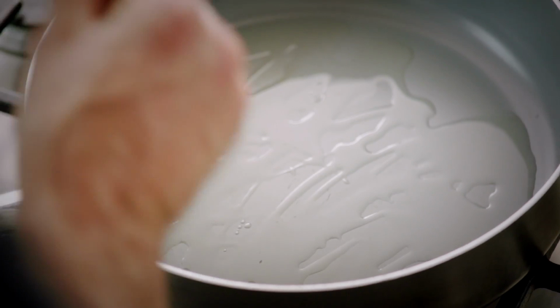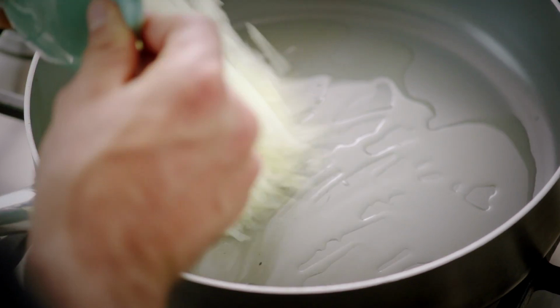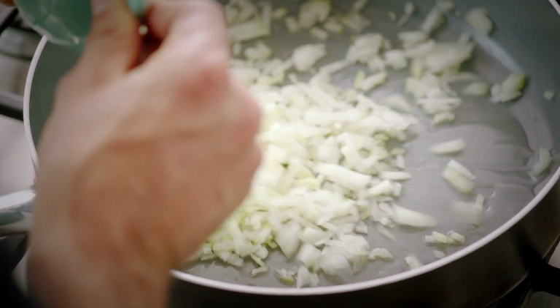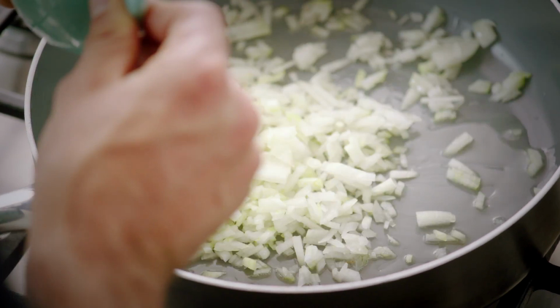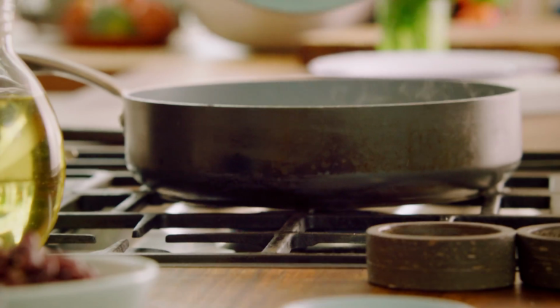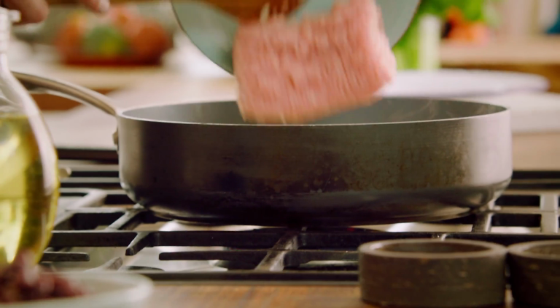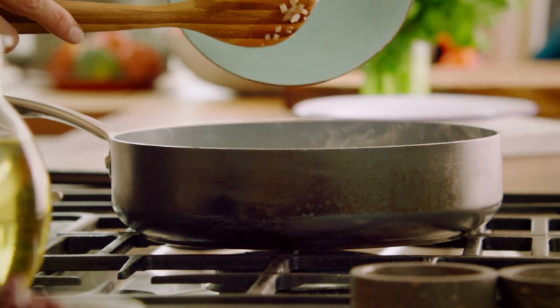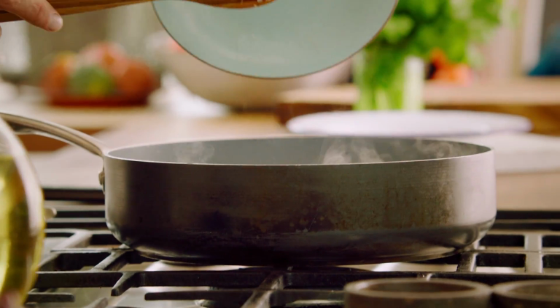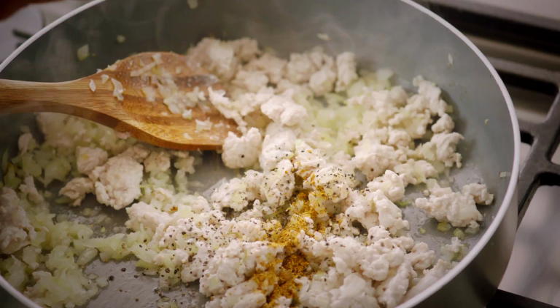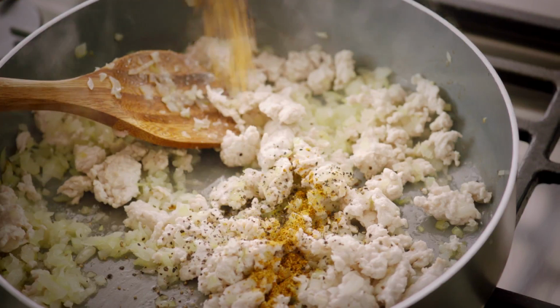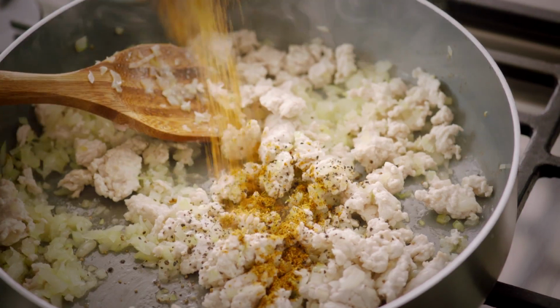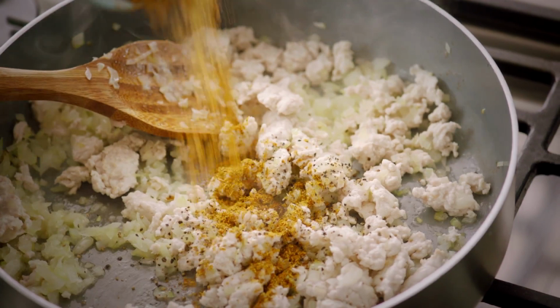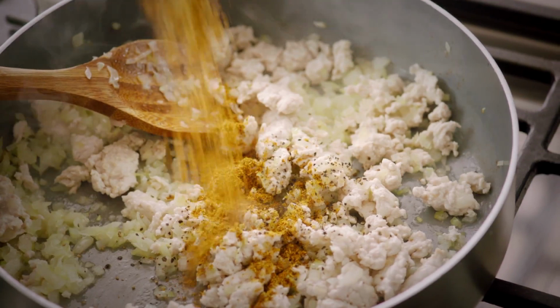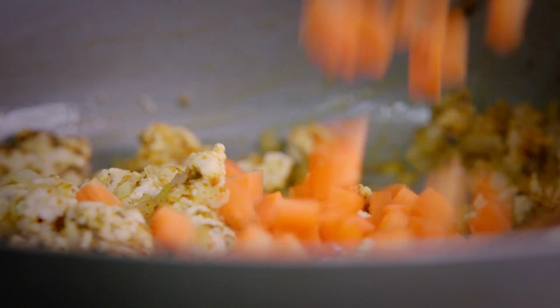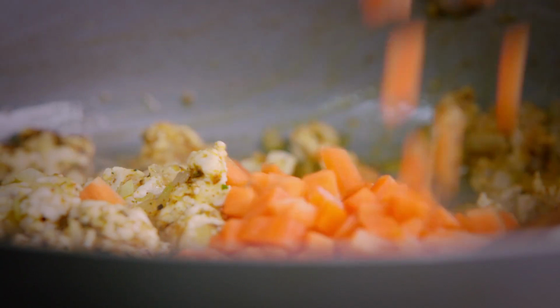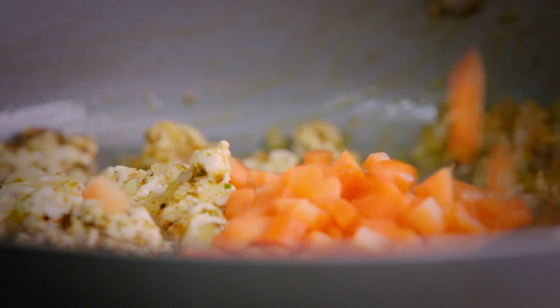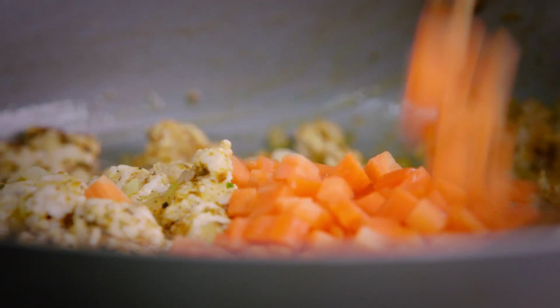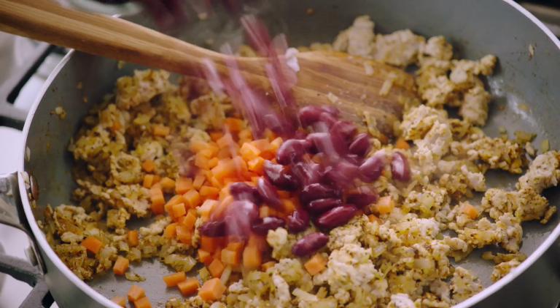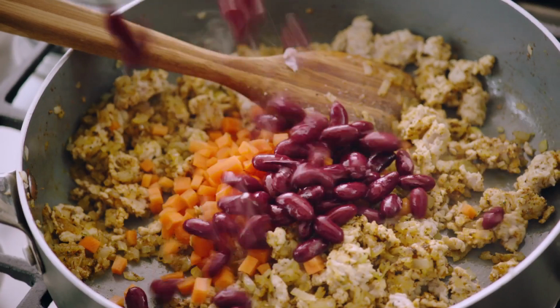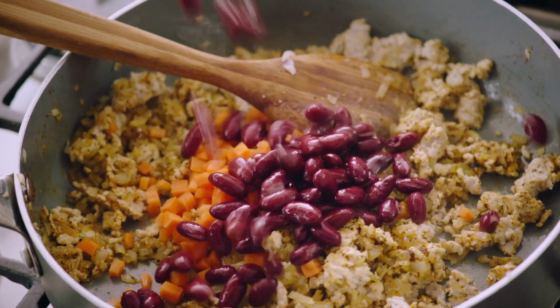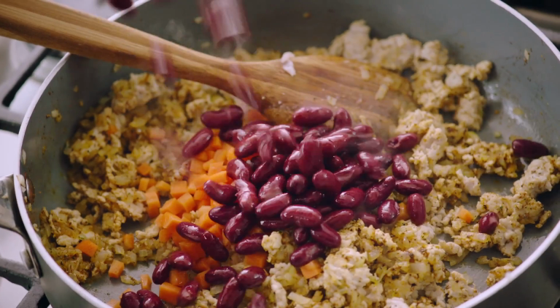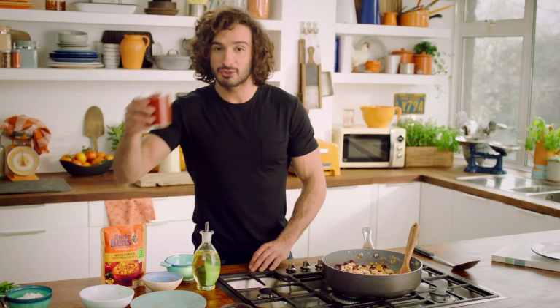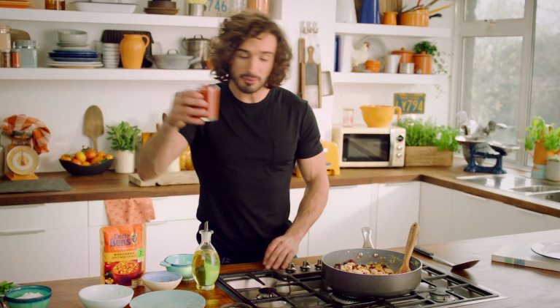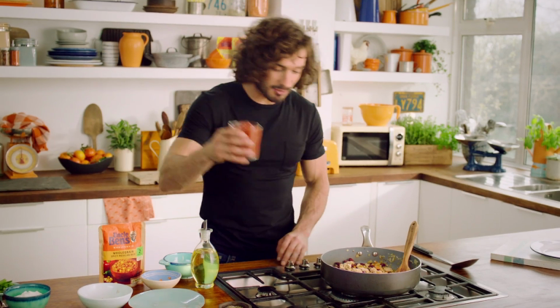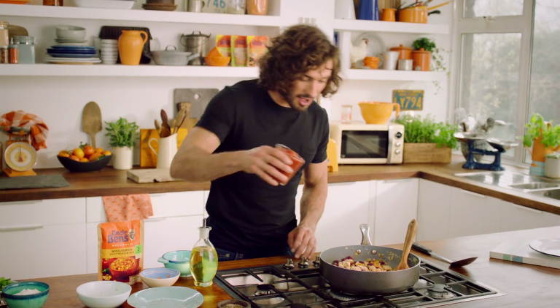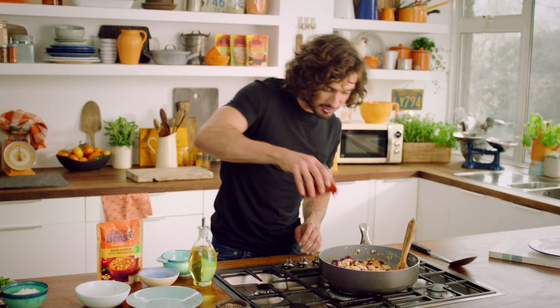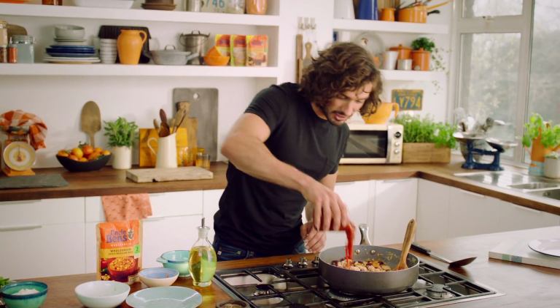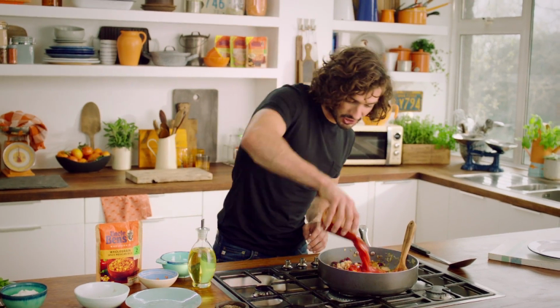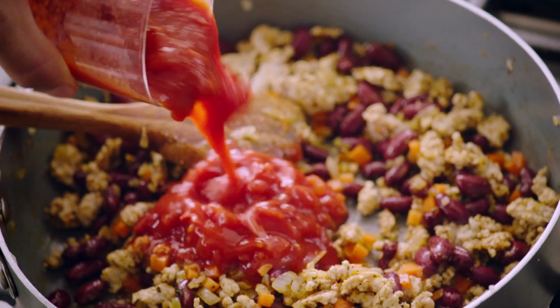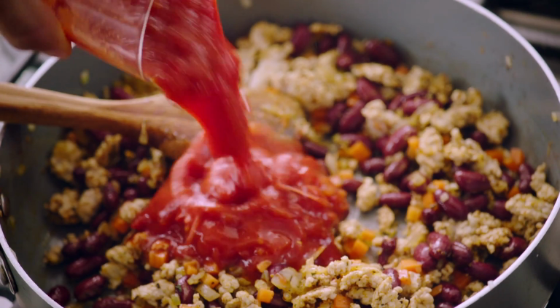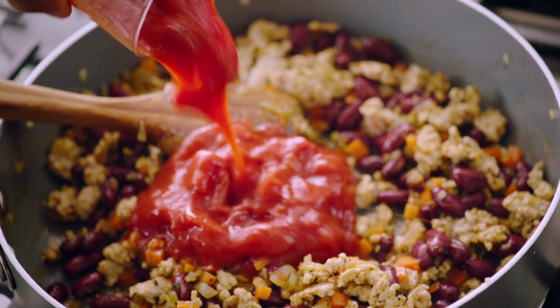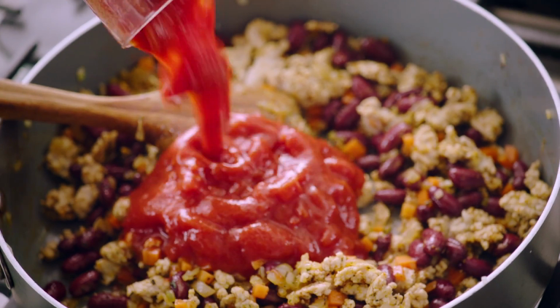Chopped onion, turkey mince, spices, carrots, kidney beans, chopped tomatoes — straight in there.